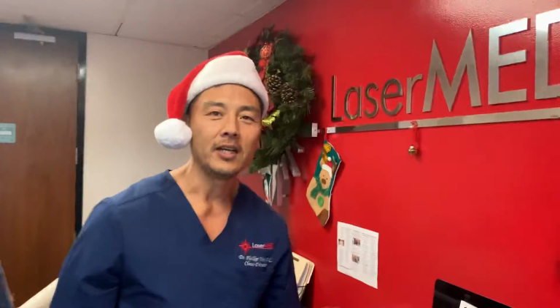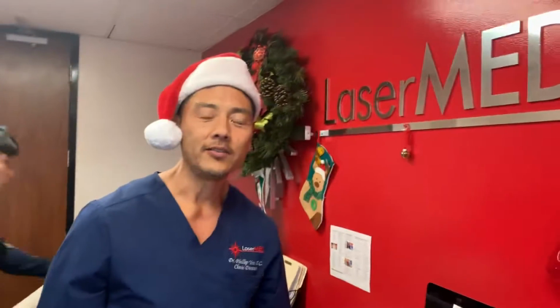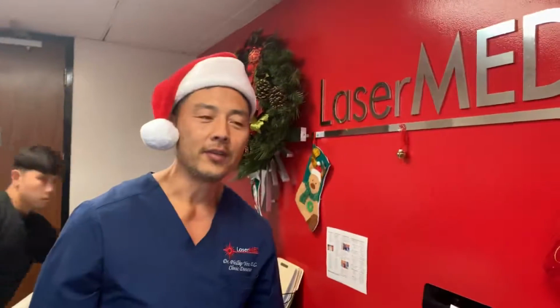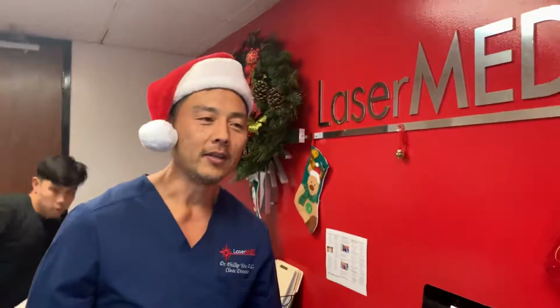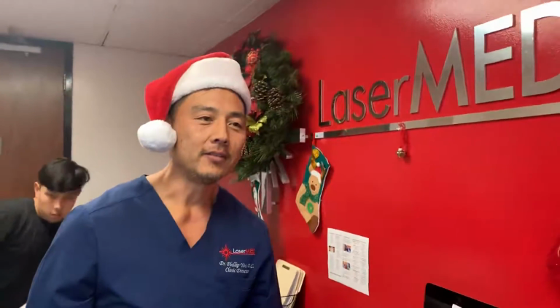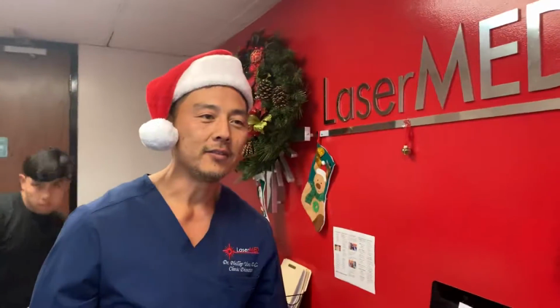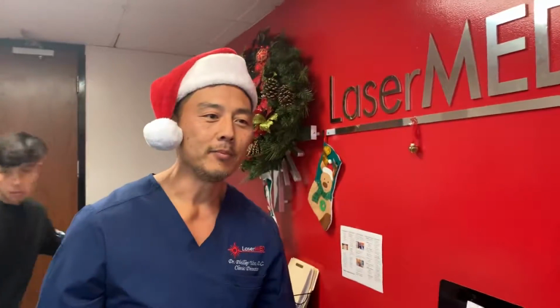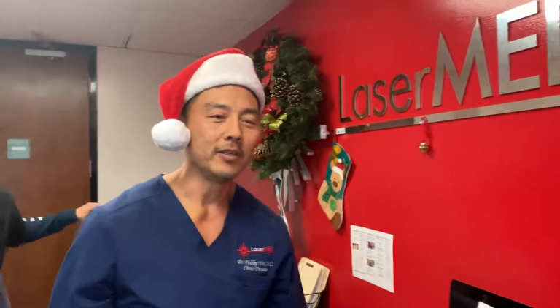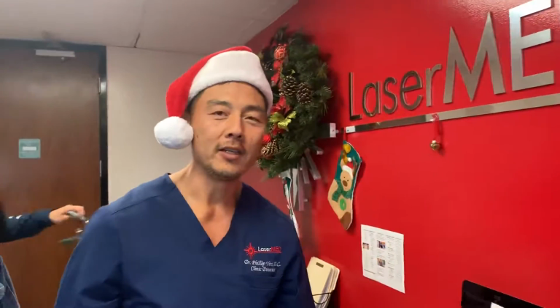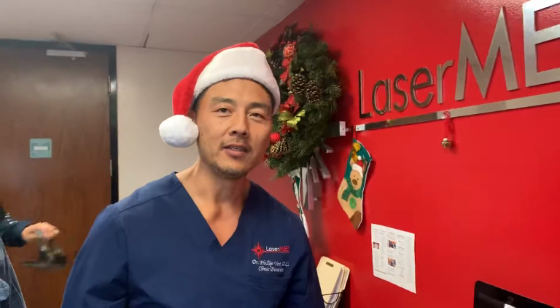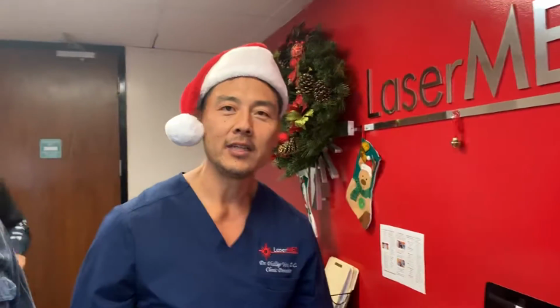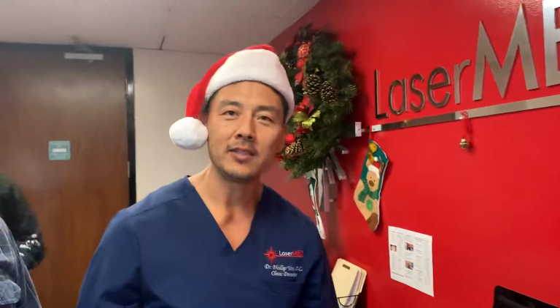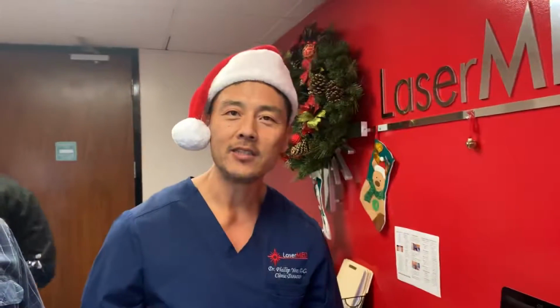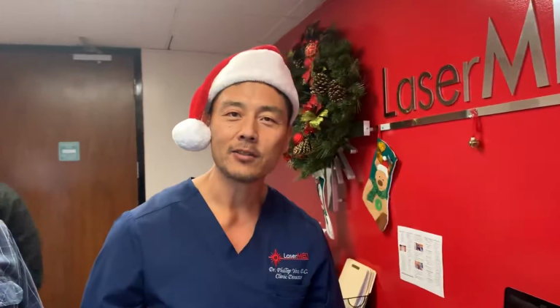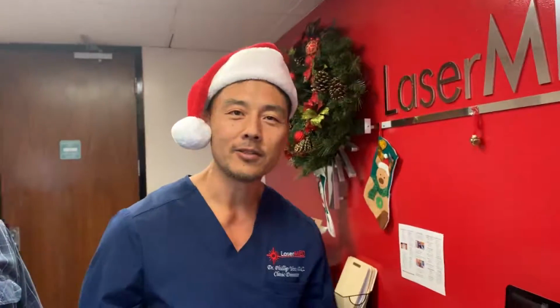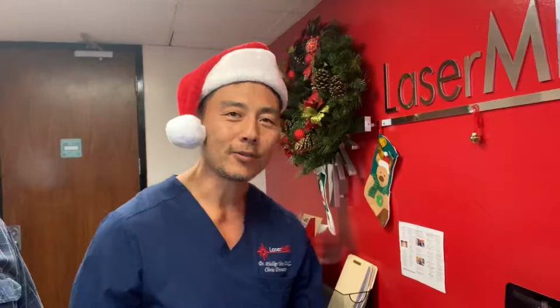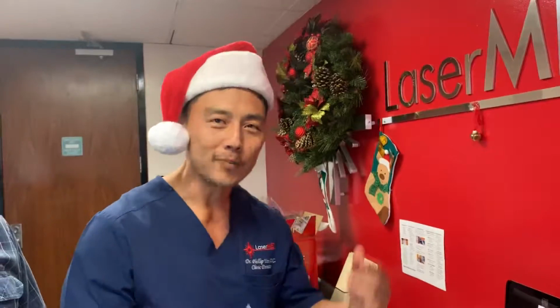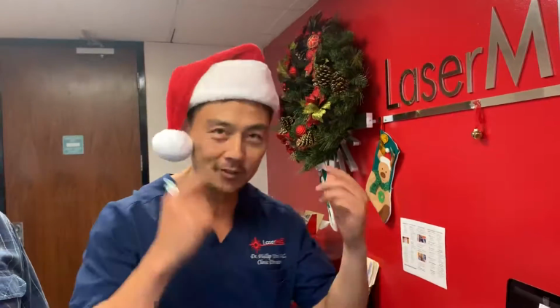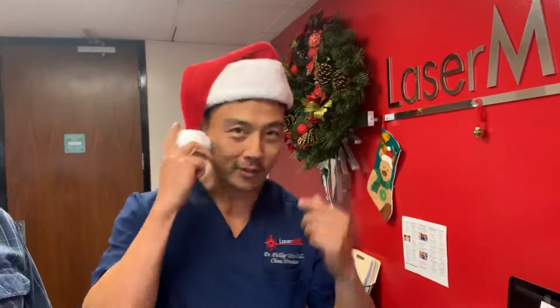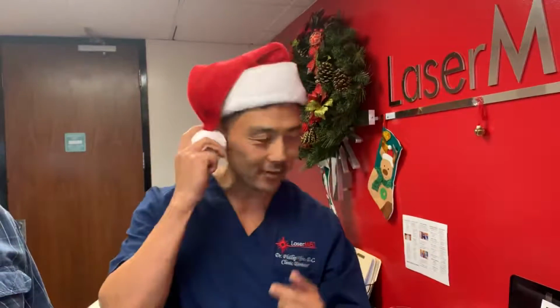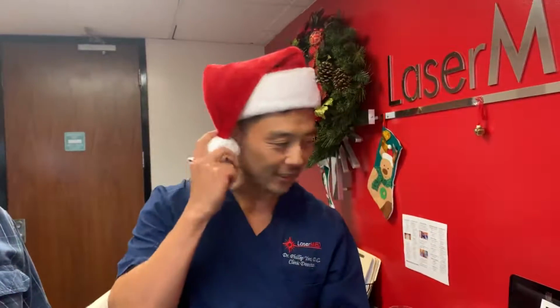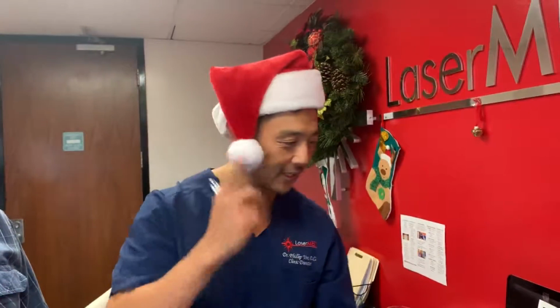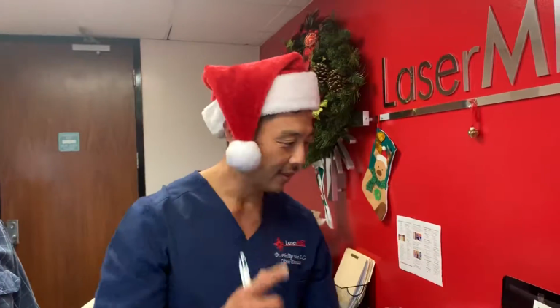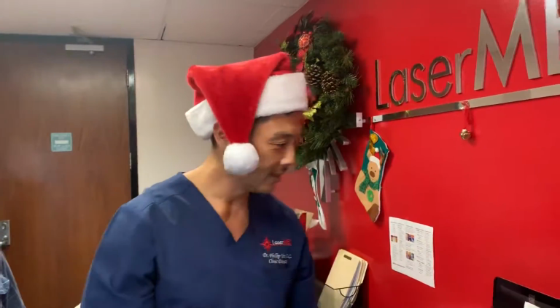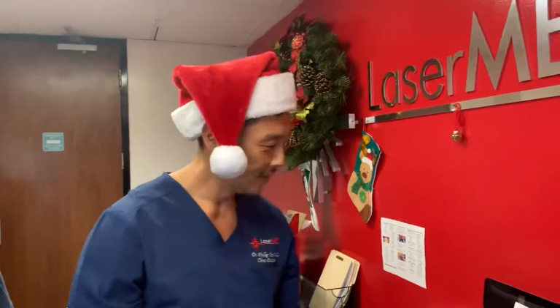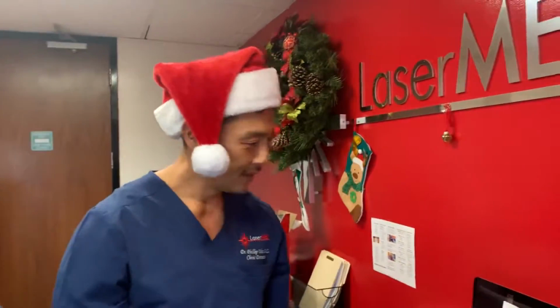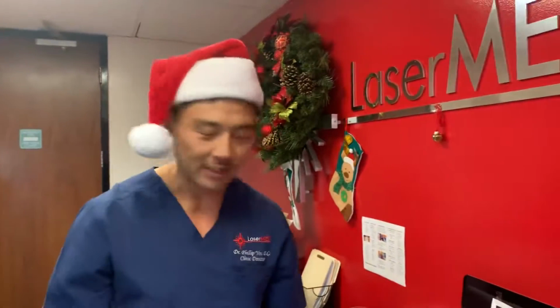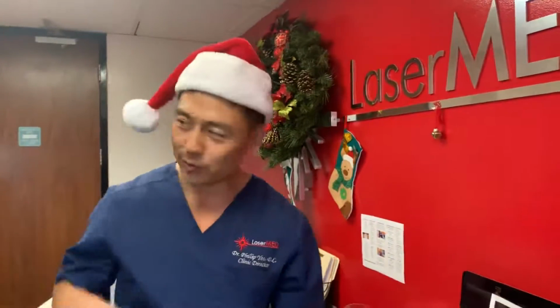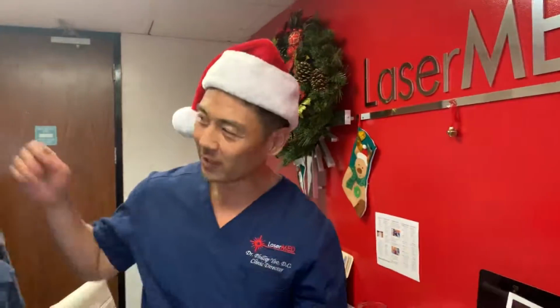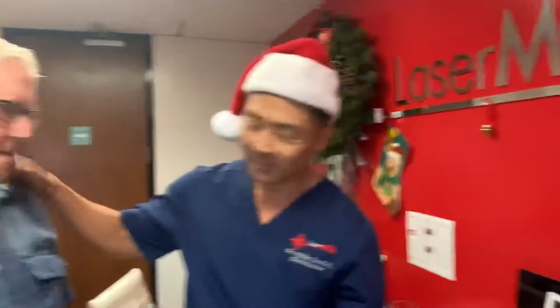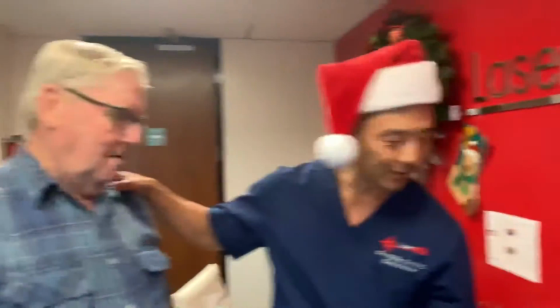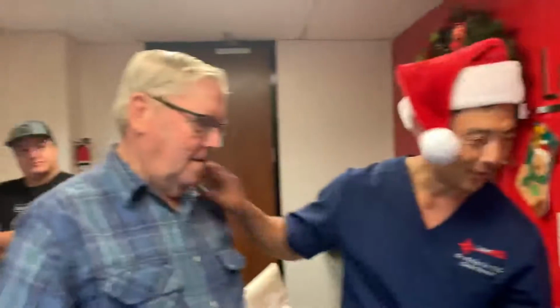Hi, it's December 19th. It's close to Christmas. This is the hat. I got Shrek here too.